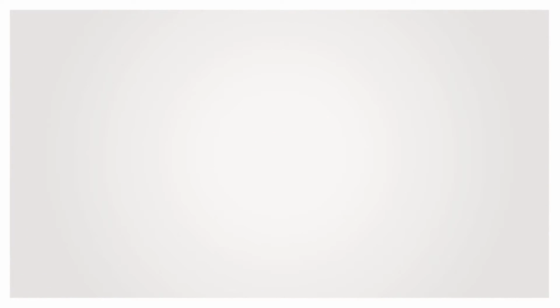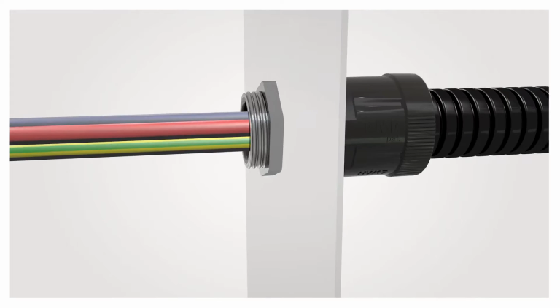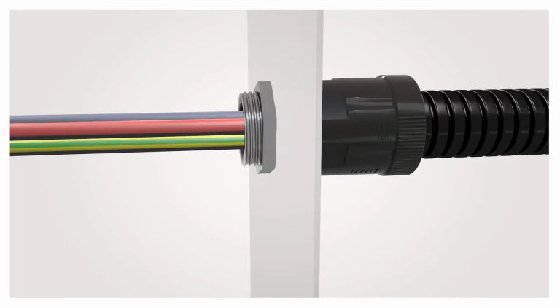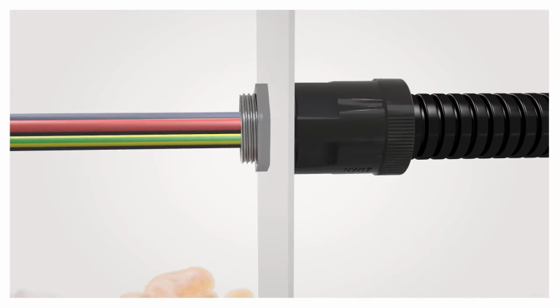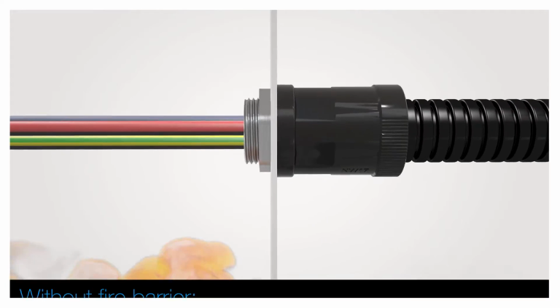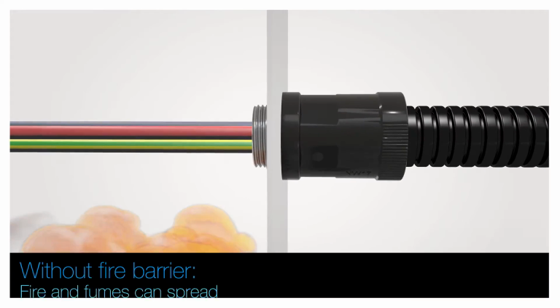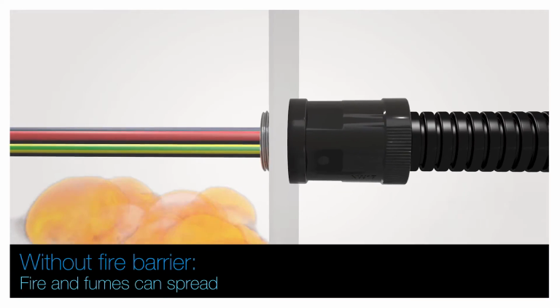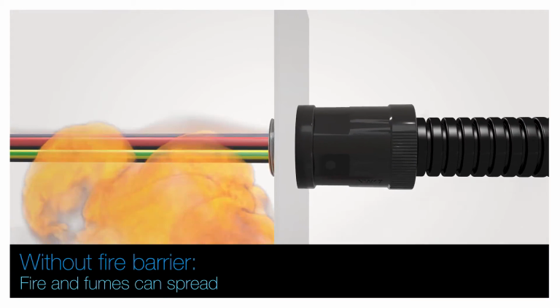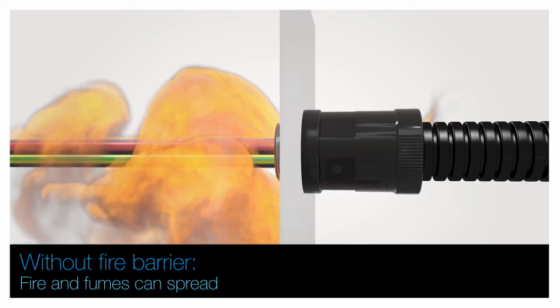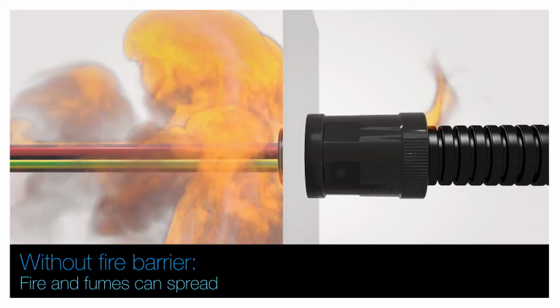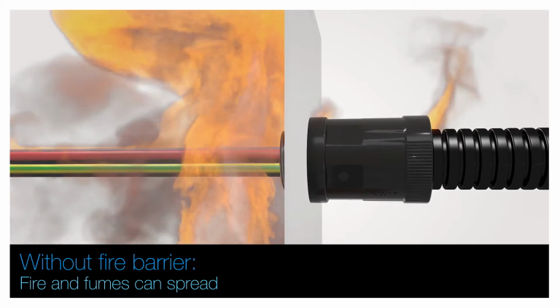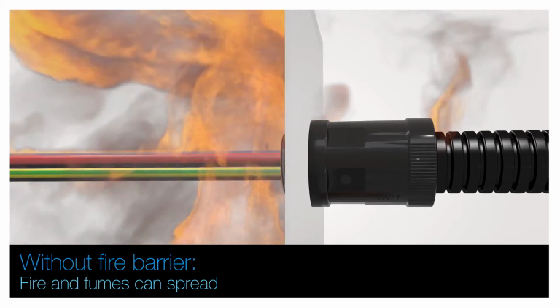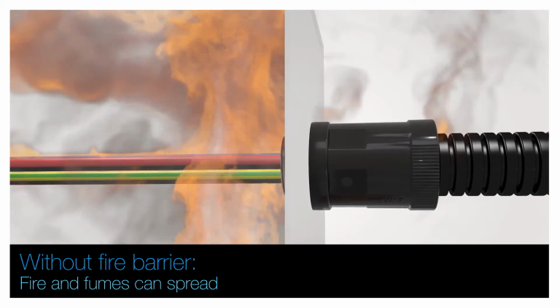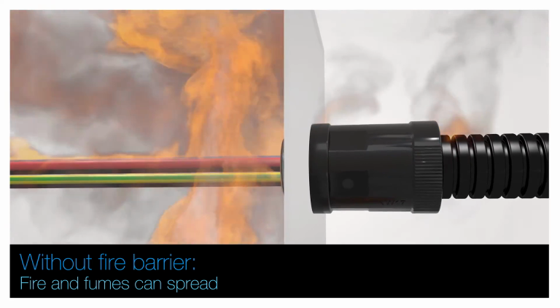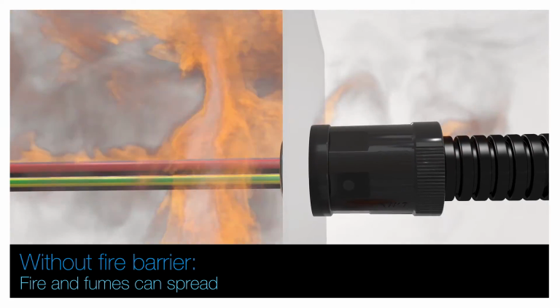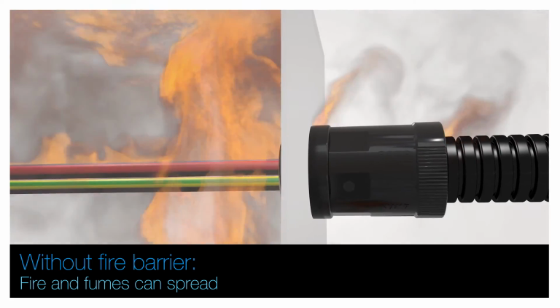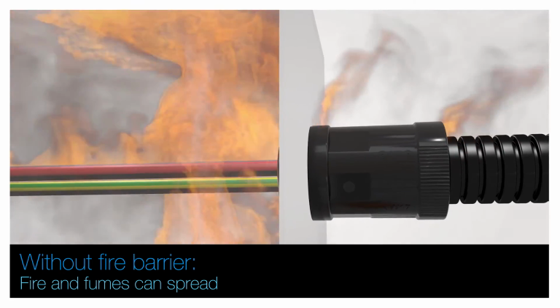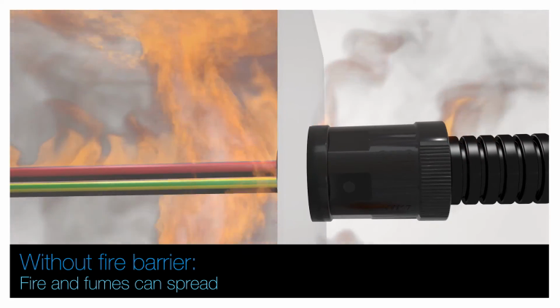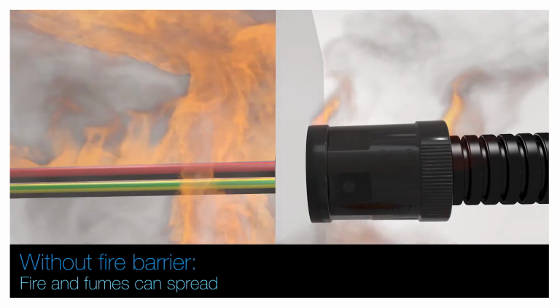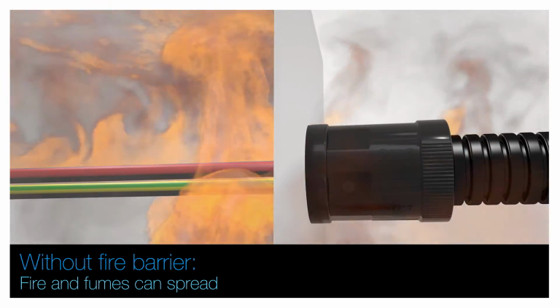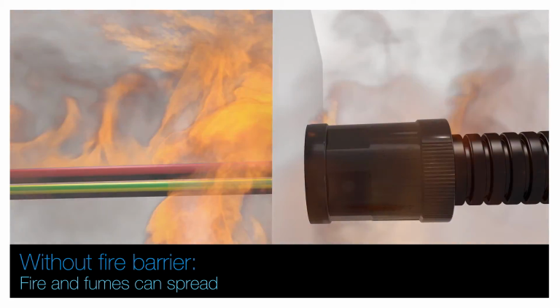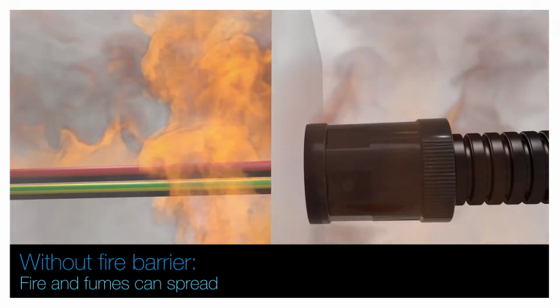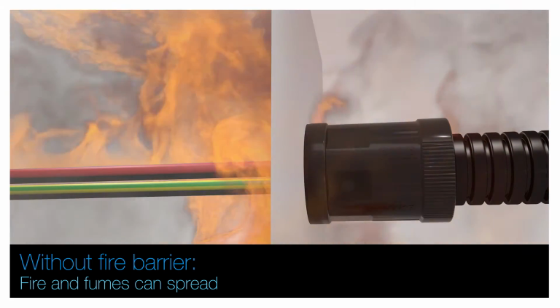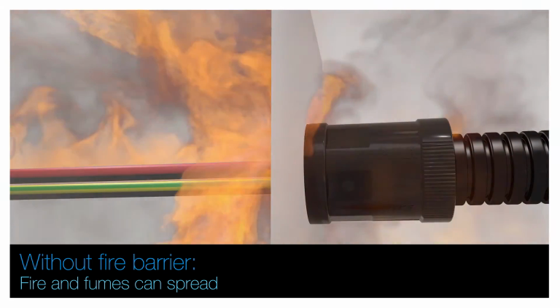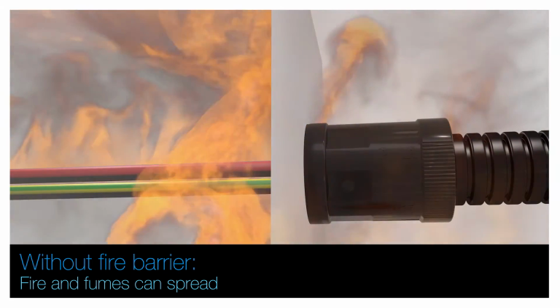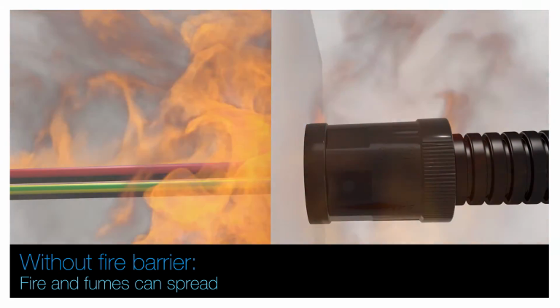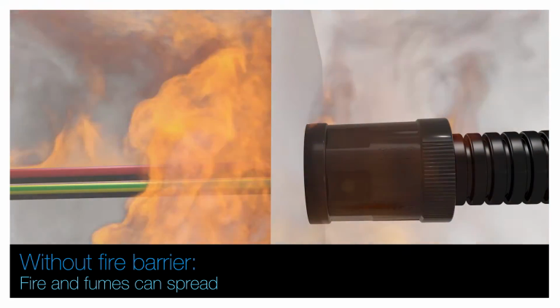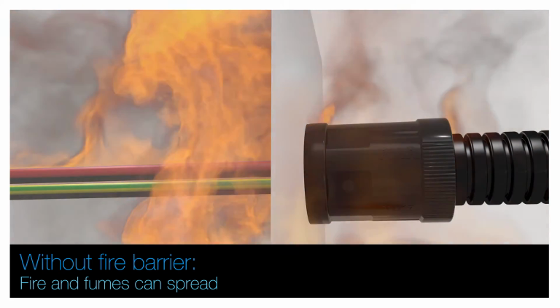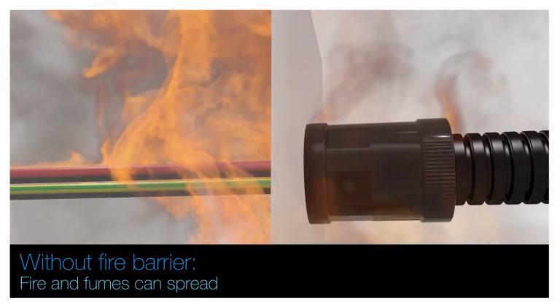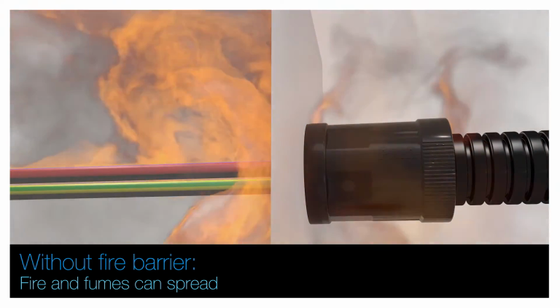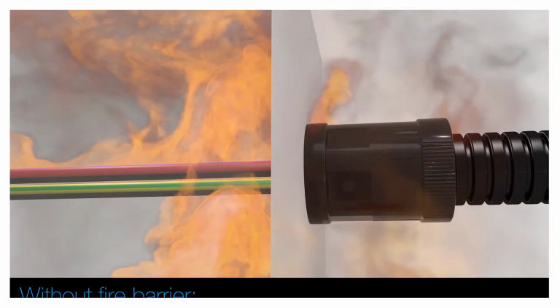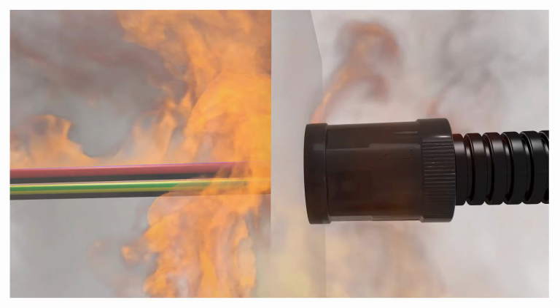Without a fire barrier, fire heat and fumes can immediately spread between the compartments and escalate the situation in a very short time.